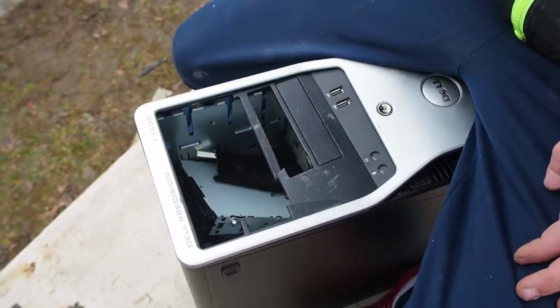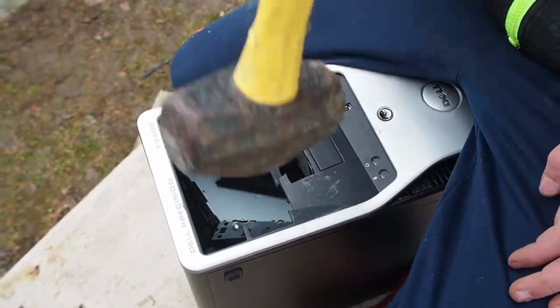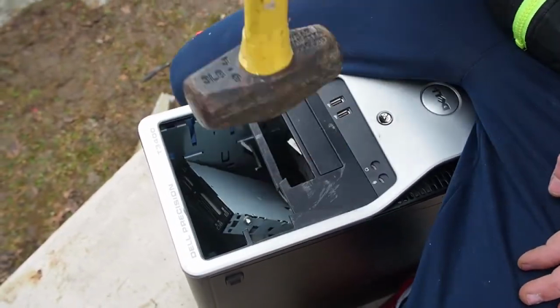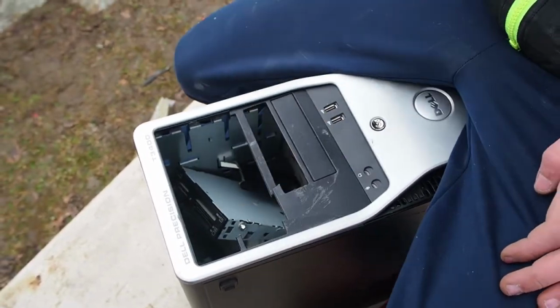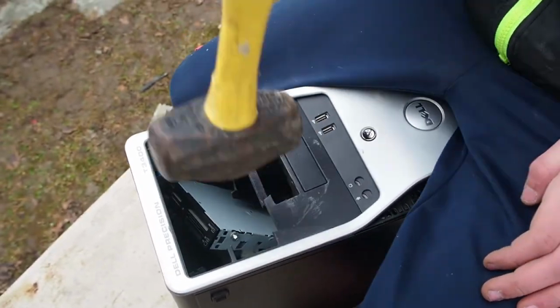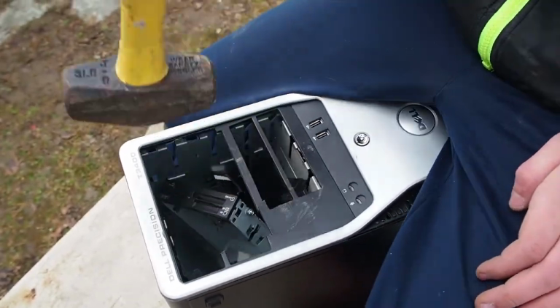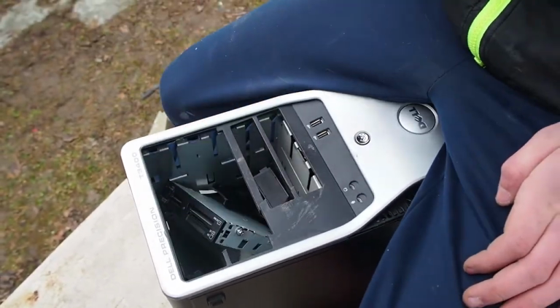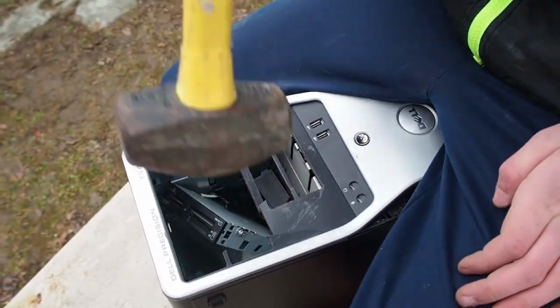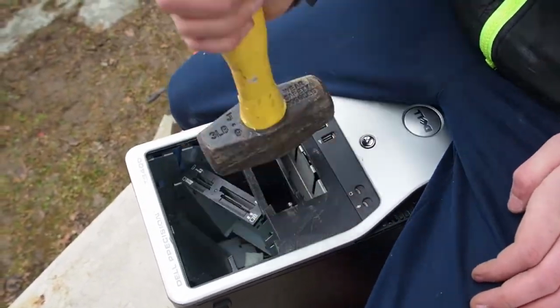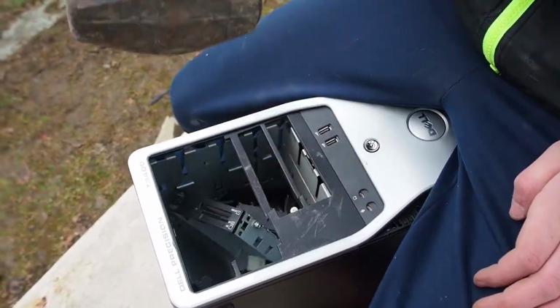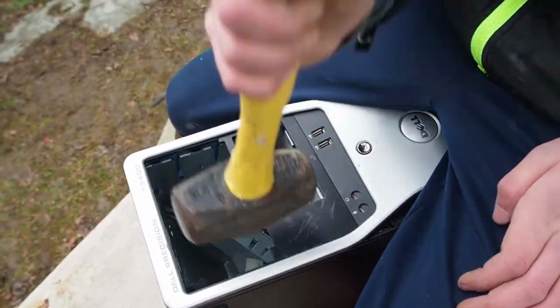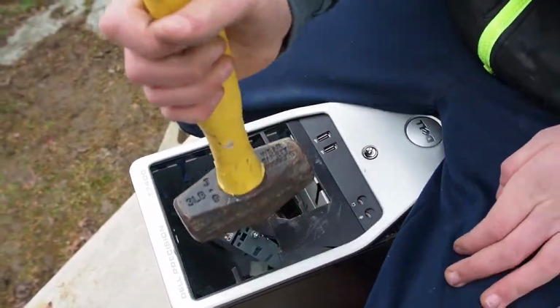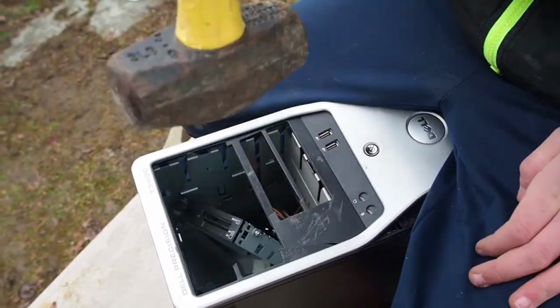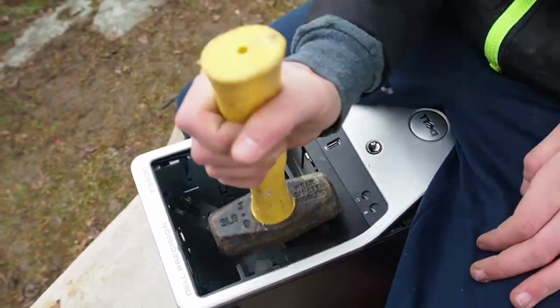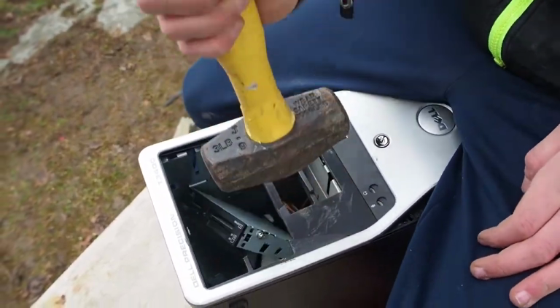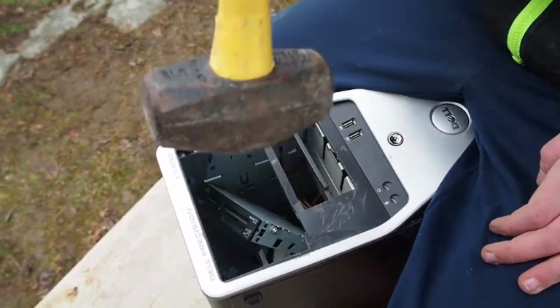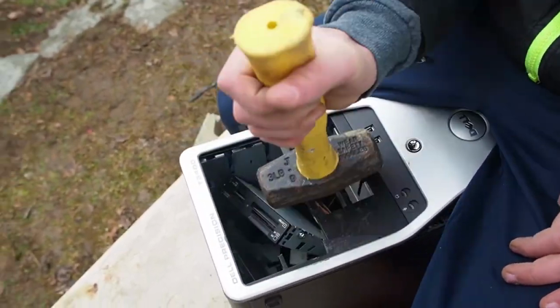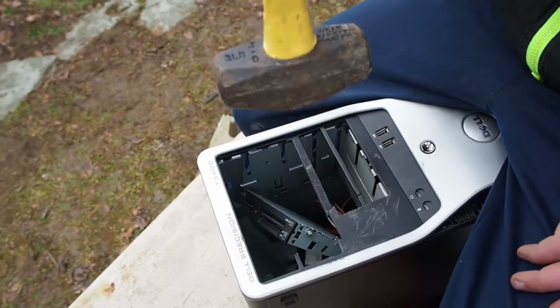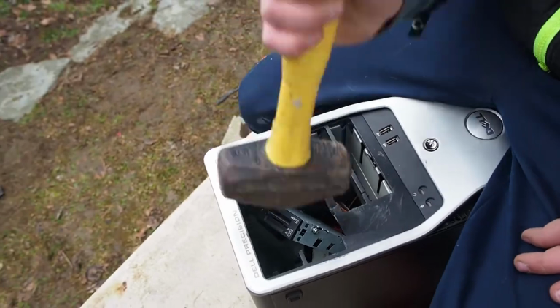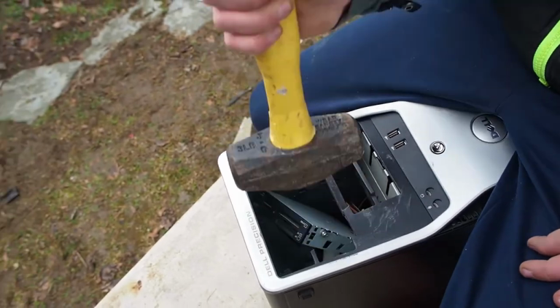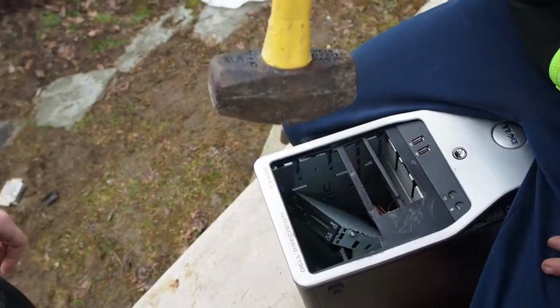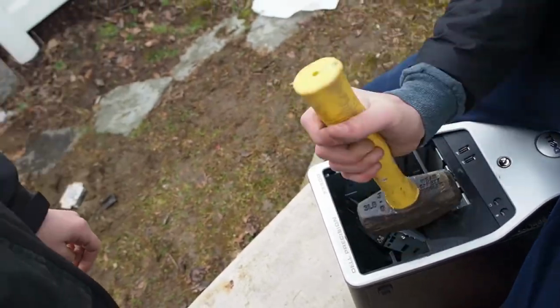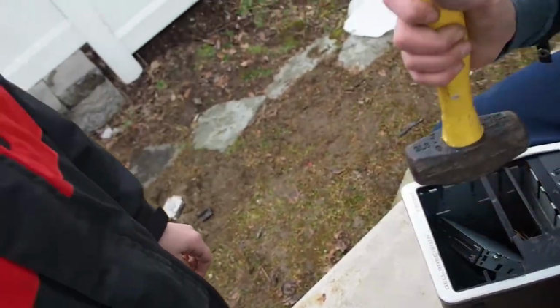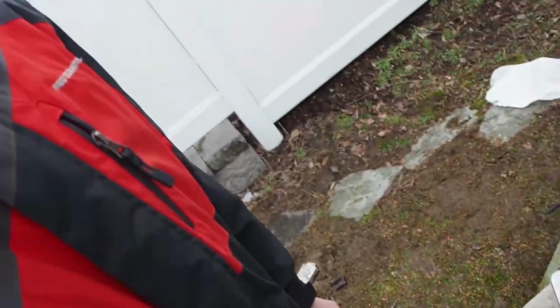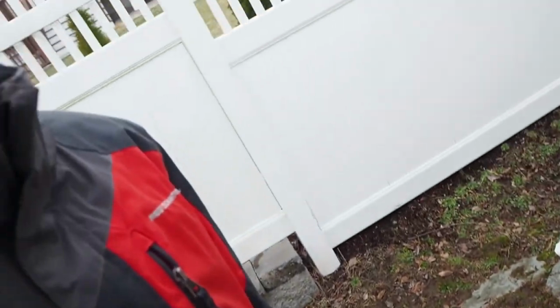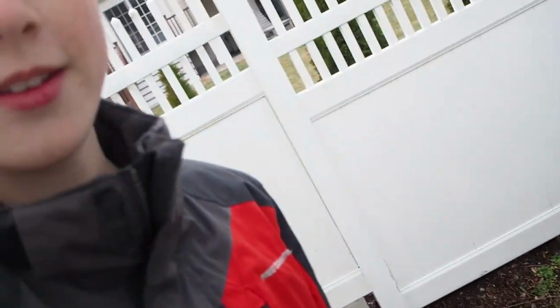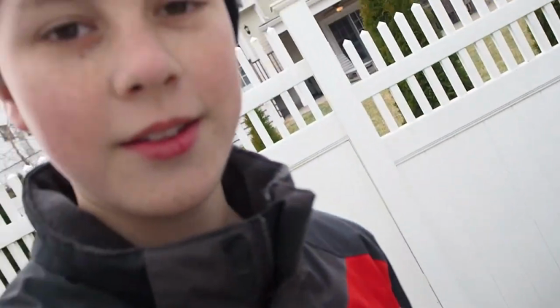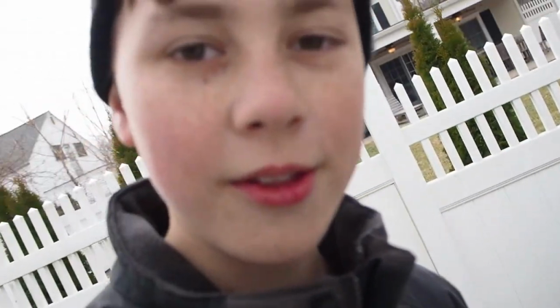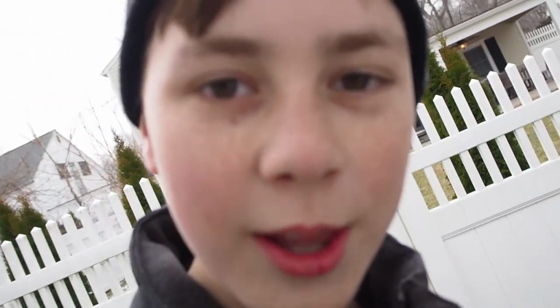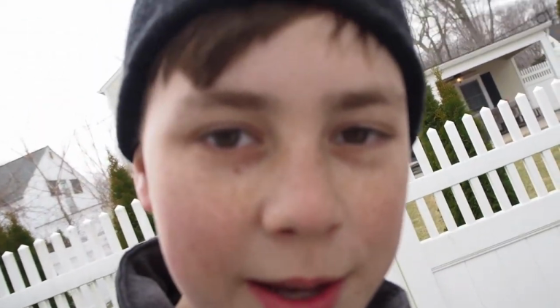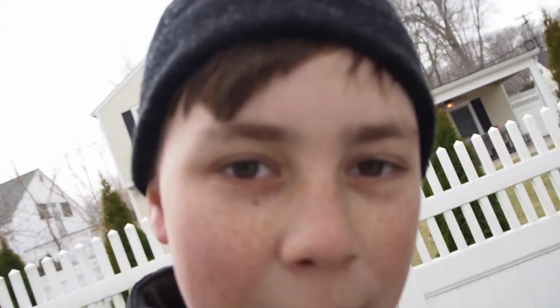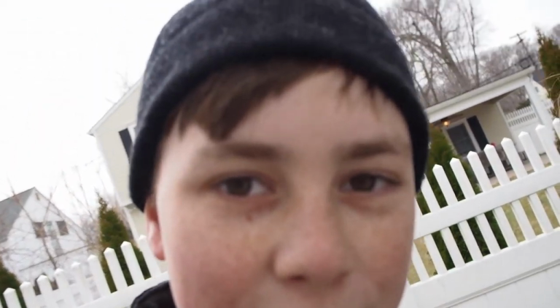Right now we're just opening up the hard drive bay so we can insert the new hard drive. Like butter.